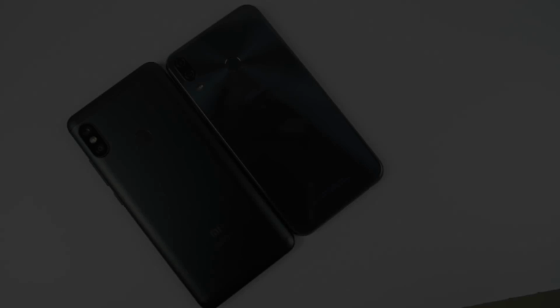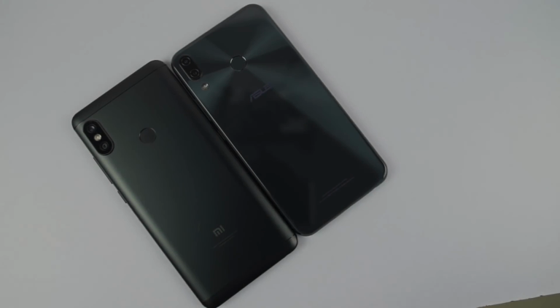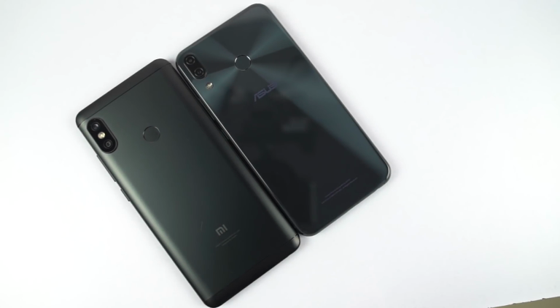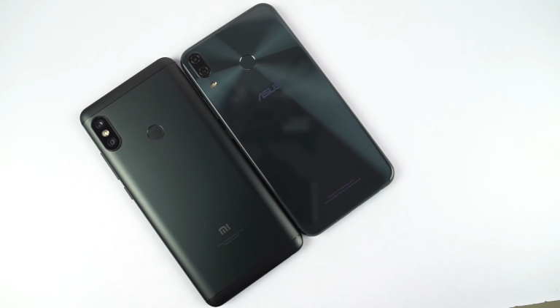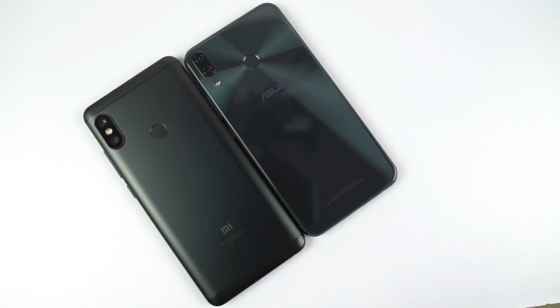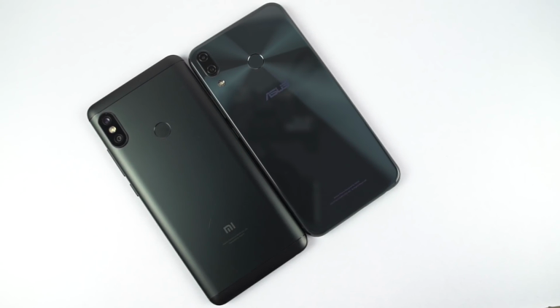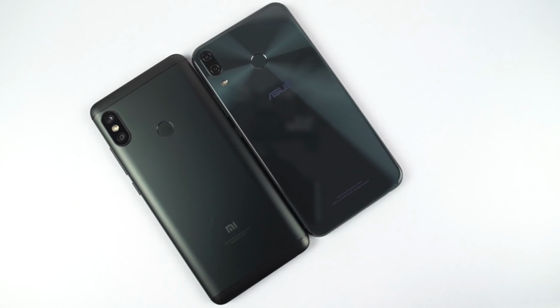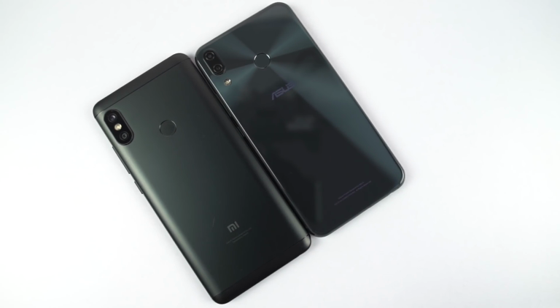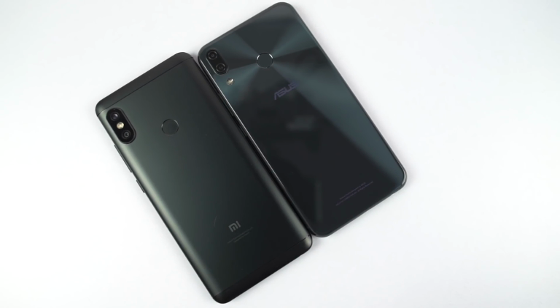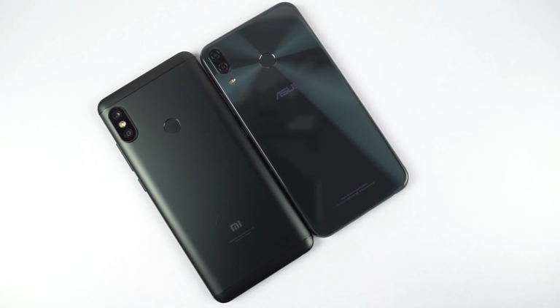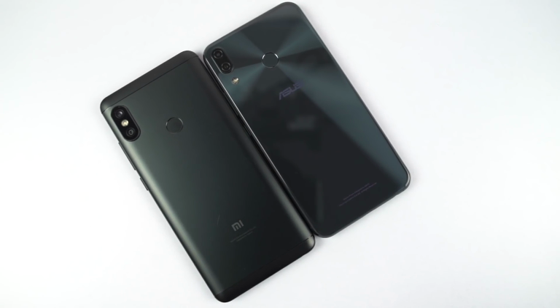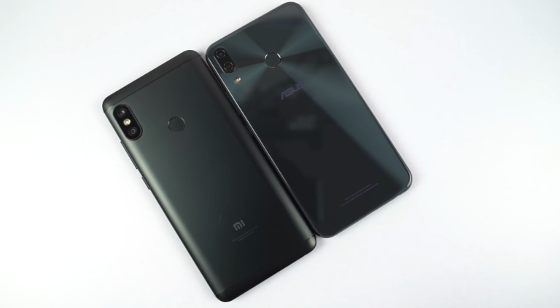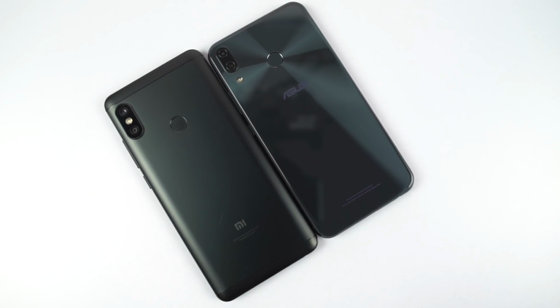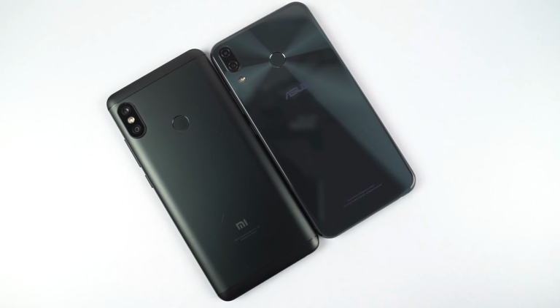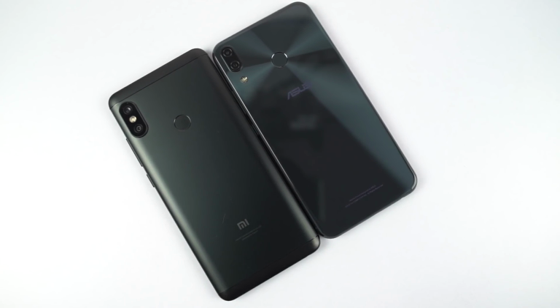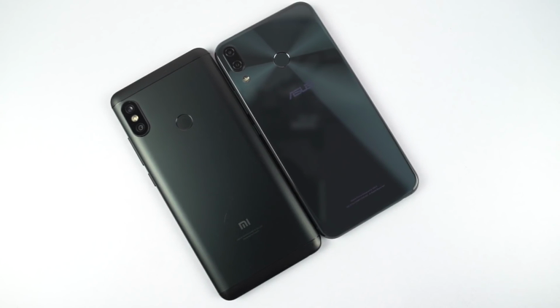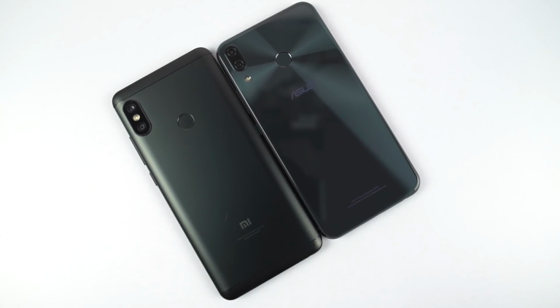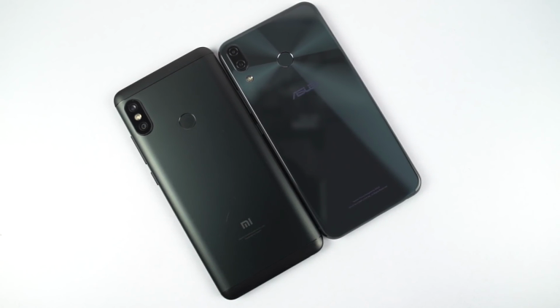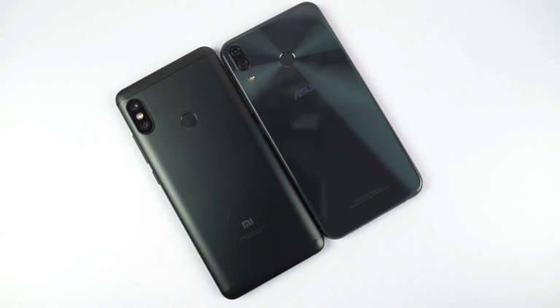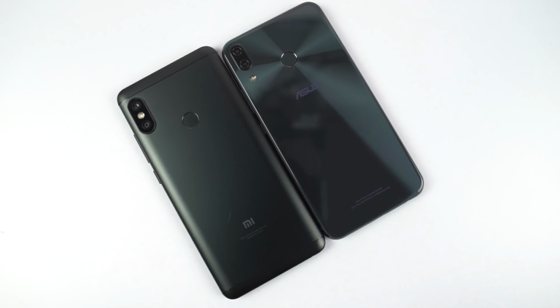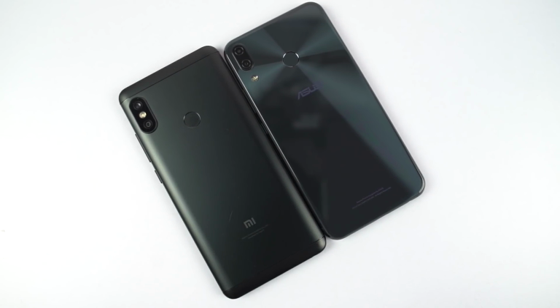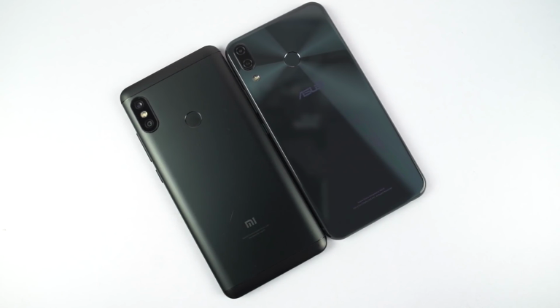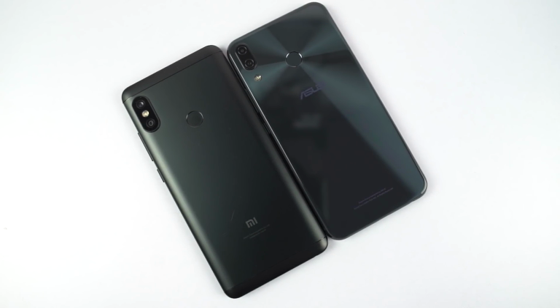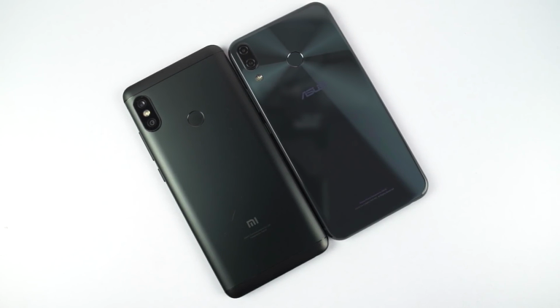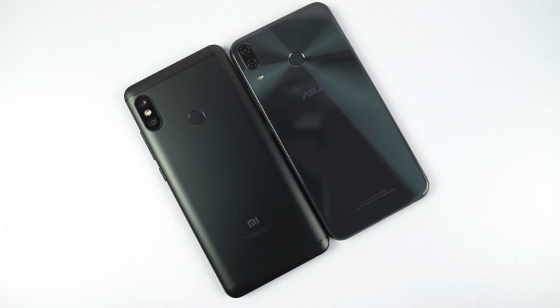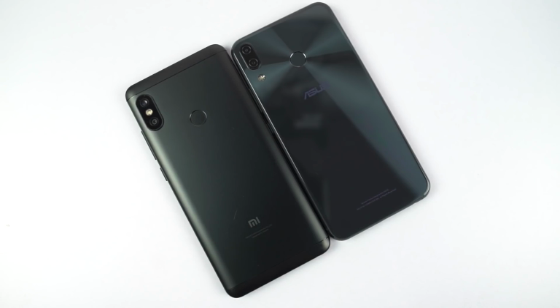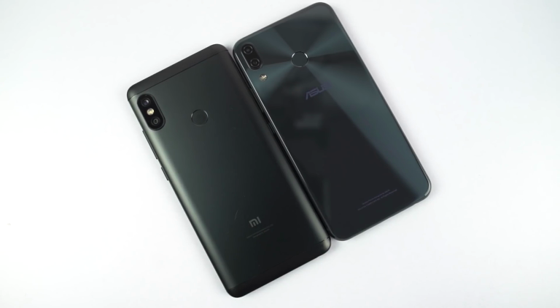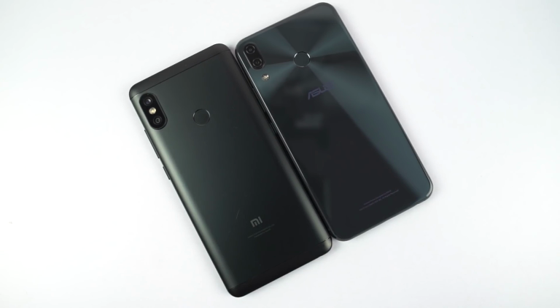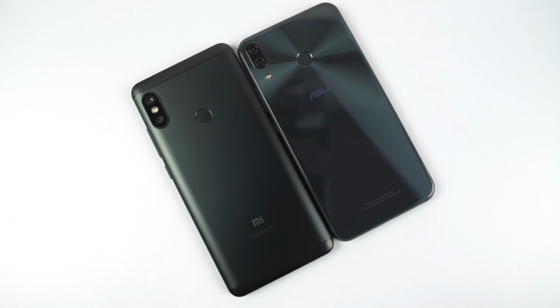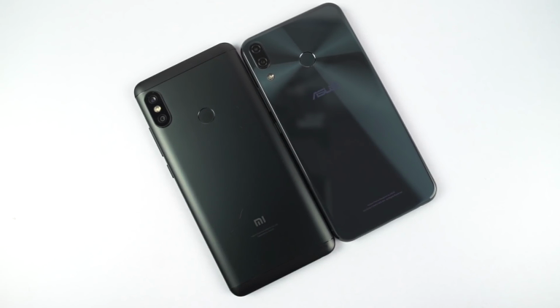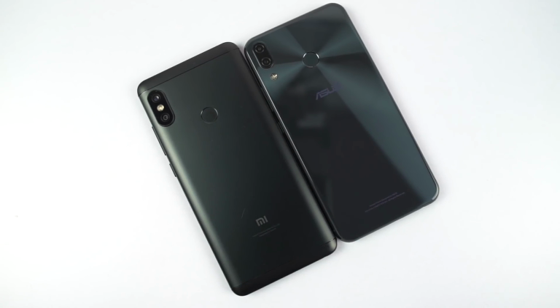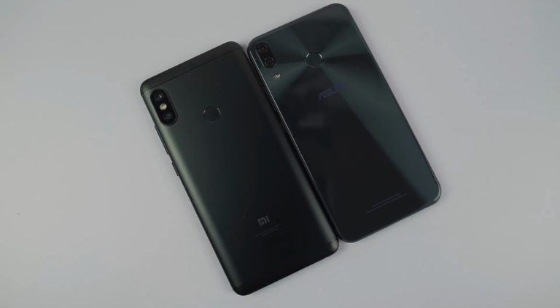Hi there guys, I am Nikhil from Greedy Tech and this is the speed test between Asus Zenfone 5Z and the Redmi Note 5 Pro.